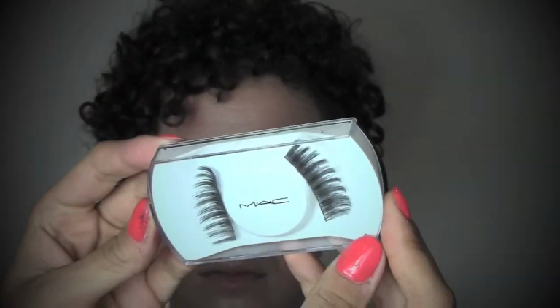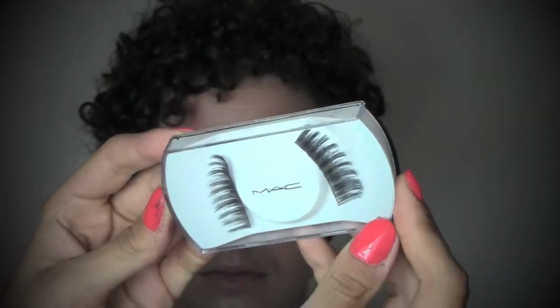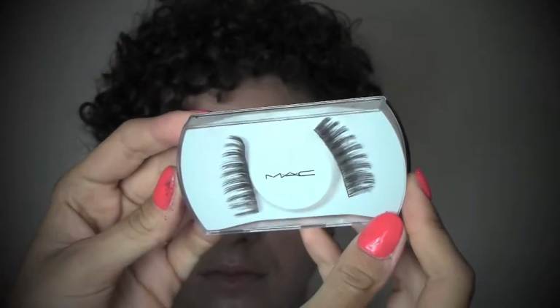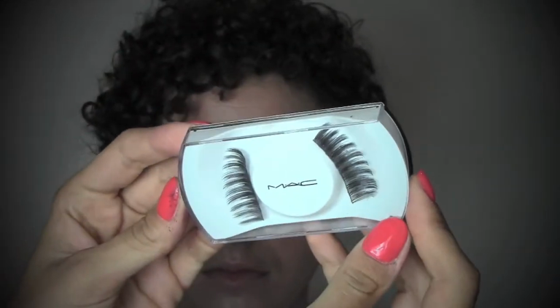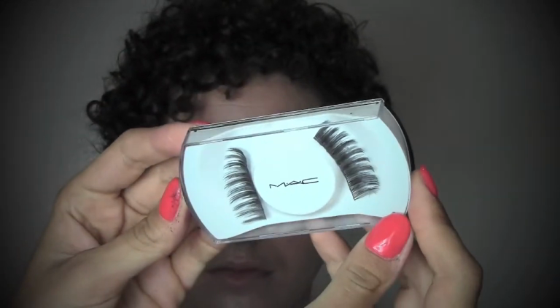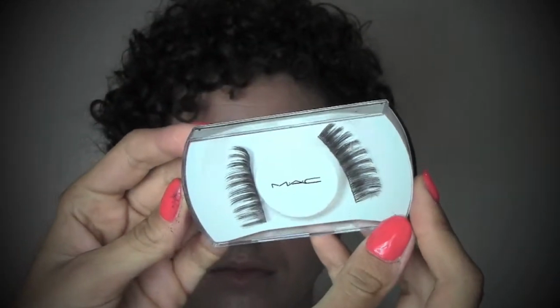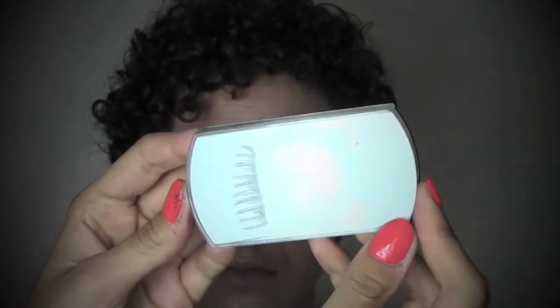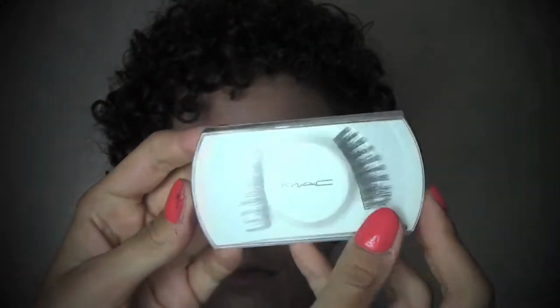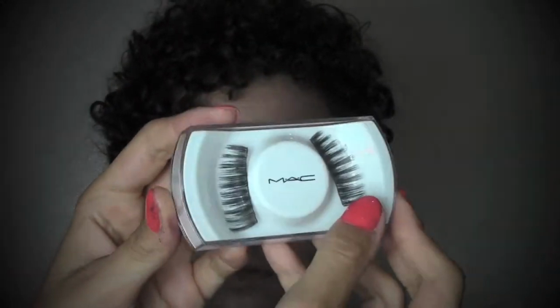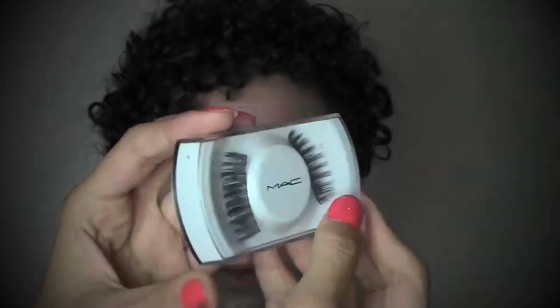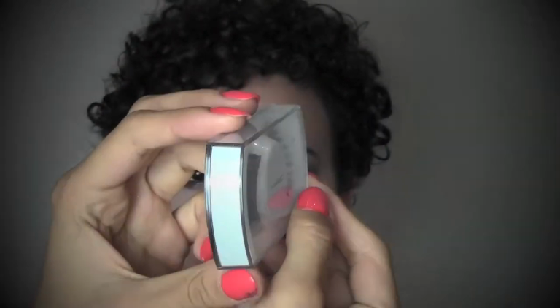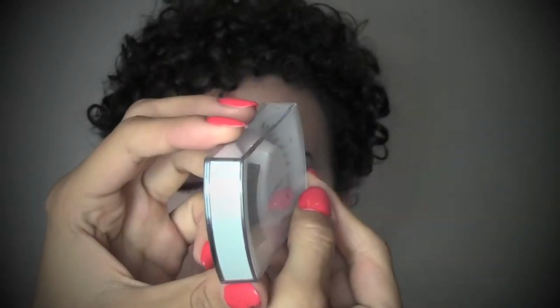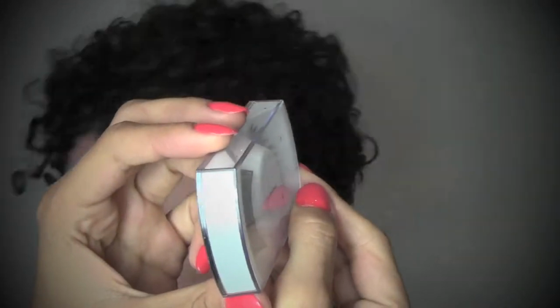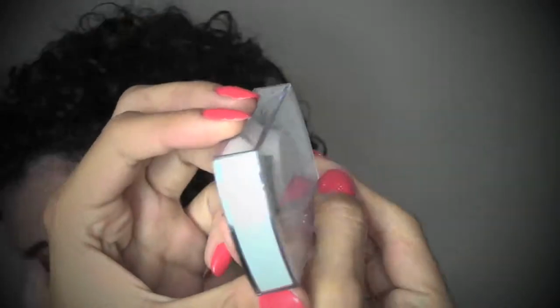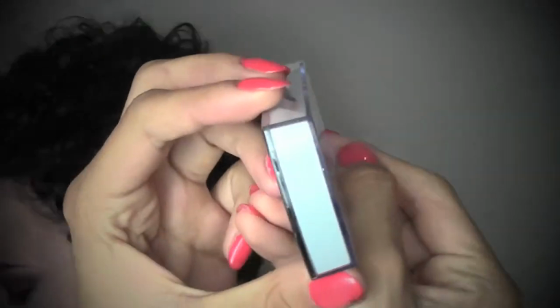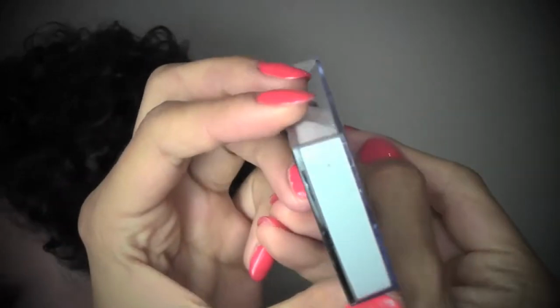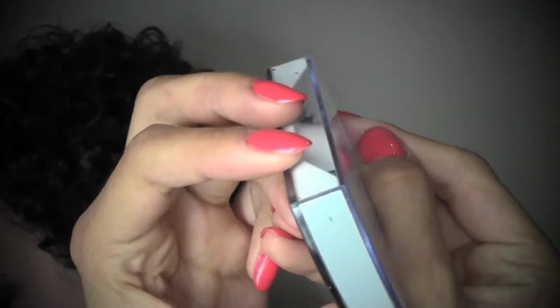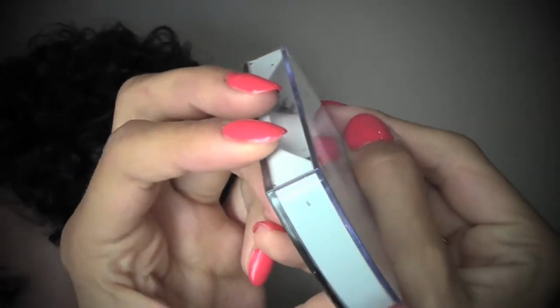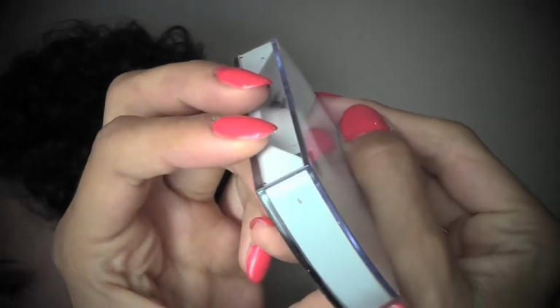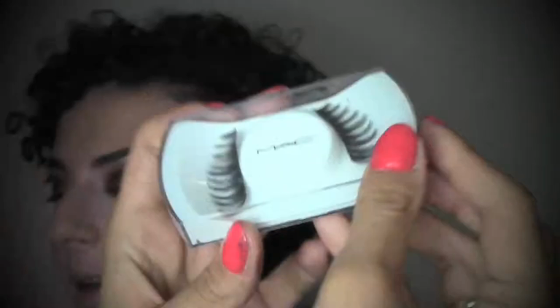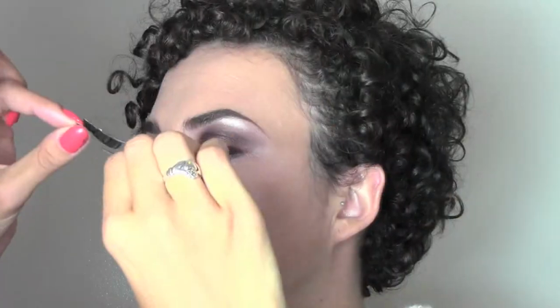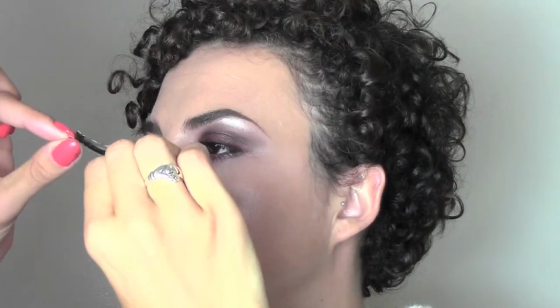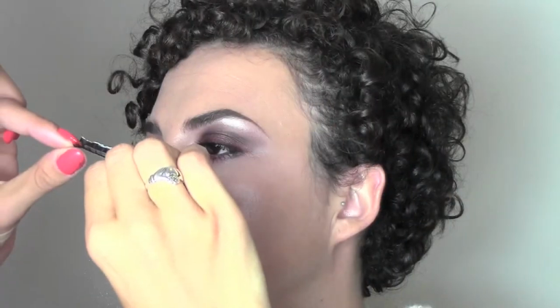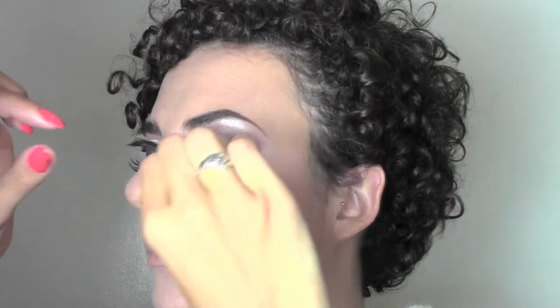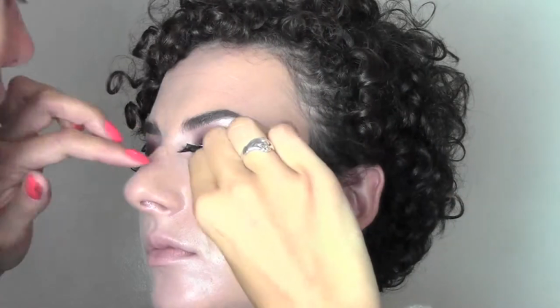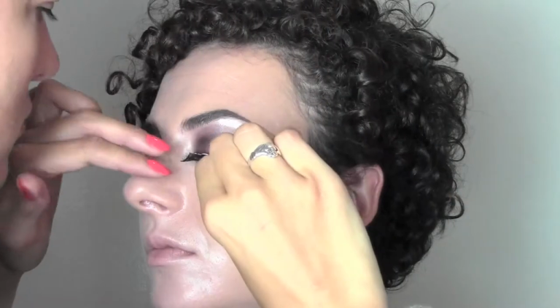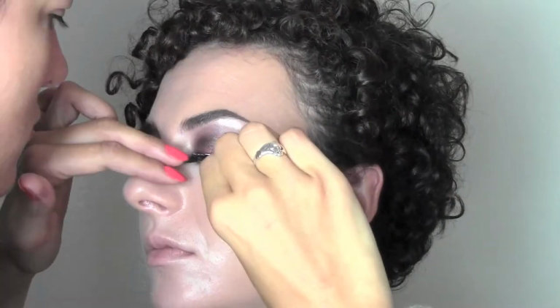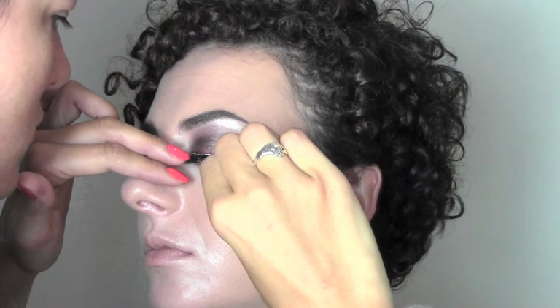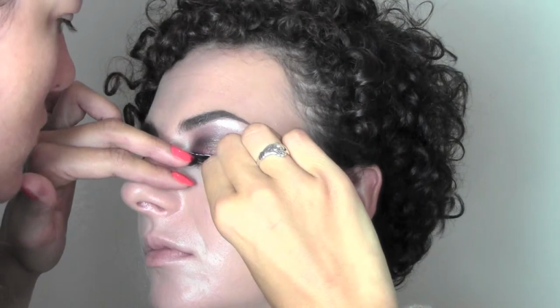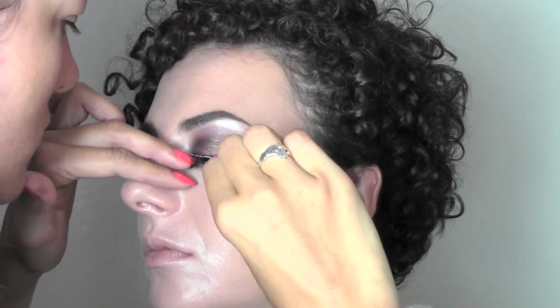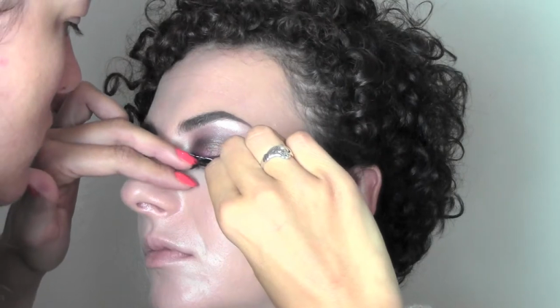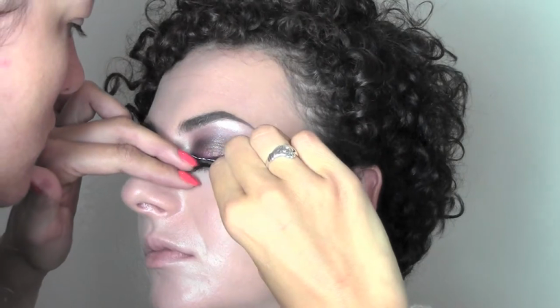For the lashes I'm using MAC number 6 eyelashes with some duo glue and I'm gonna pop them on.